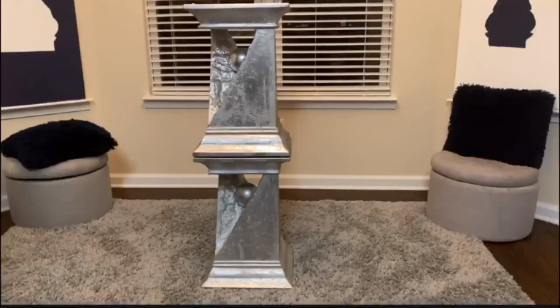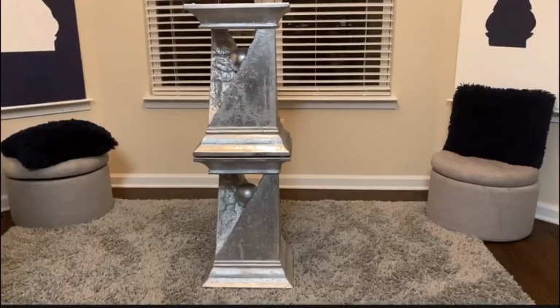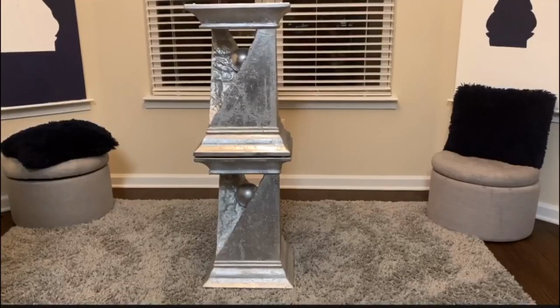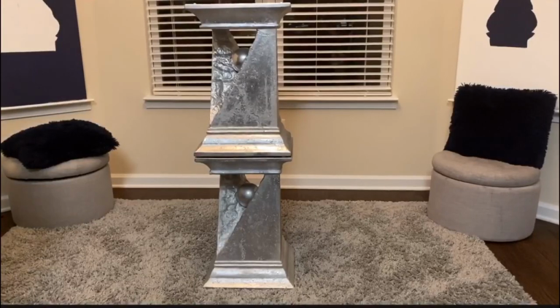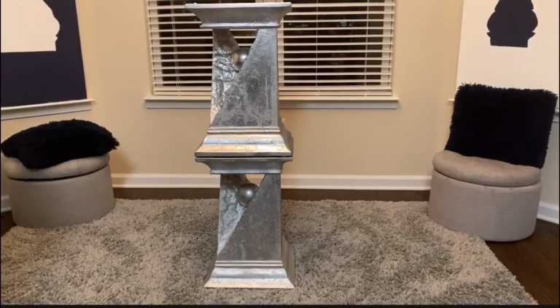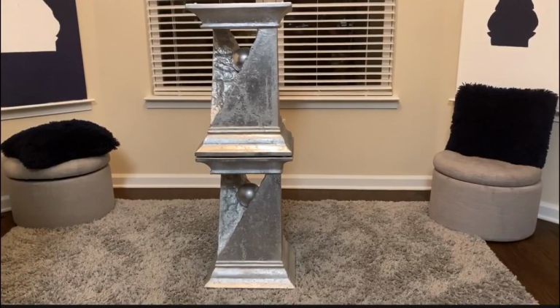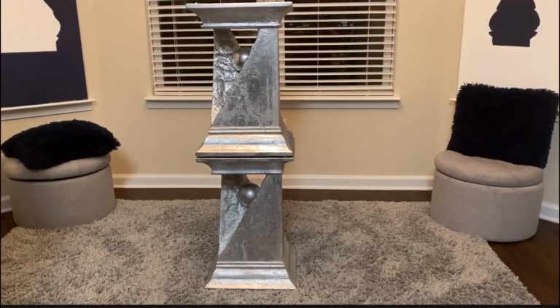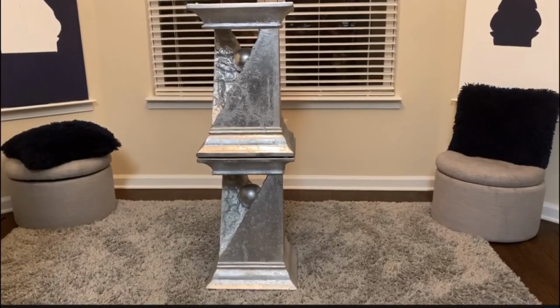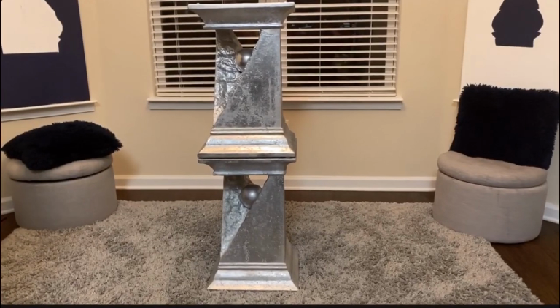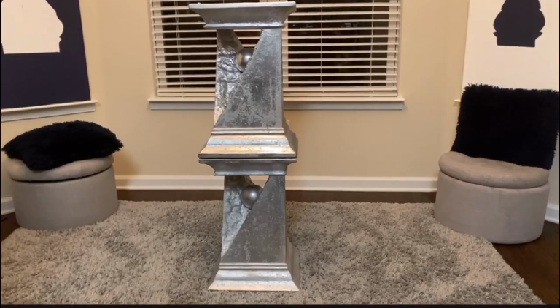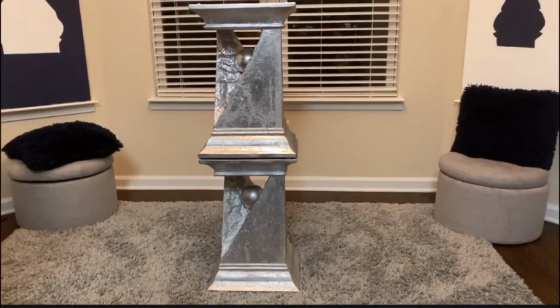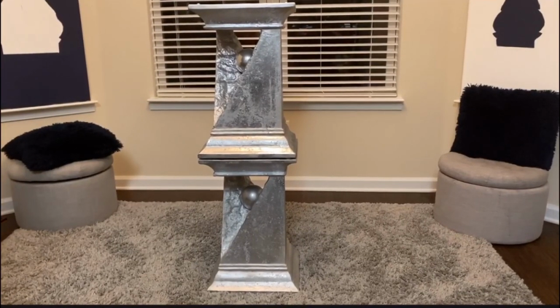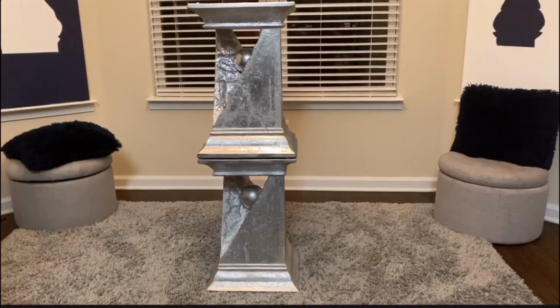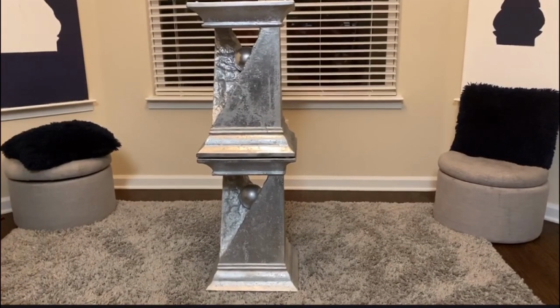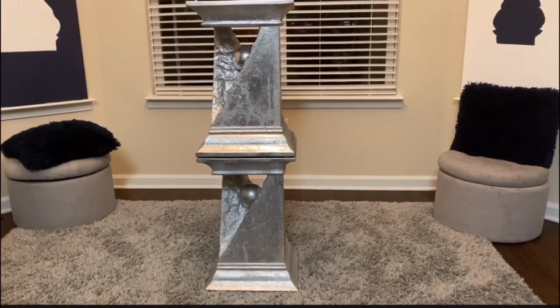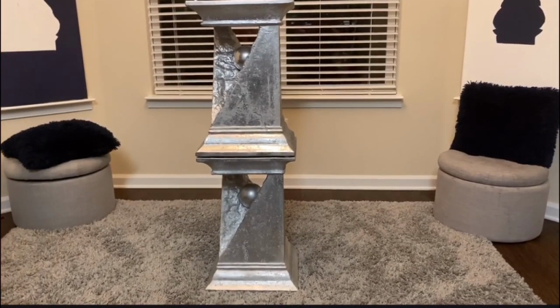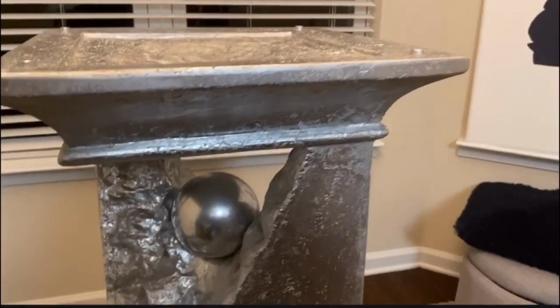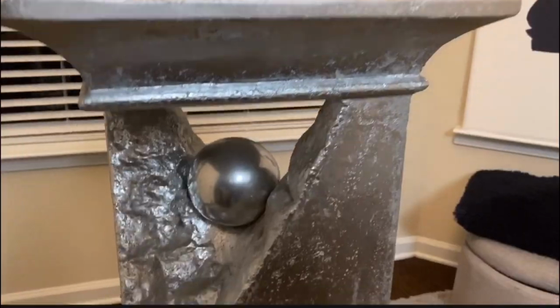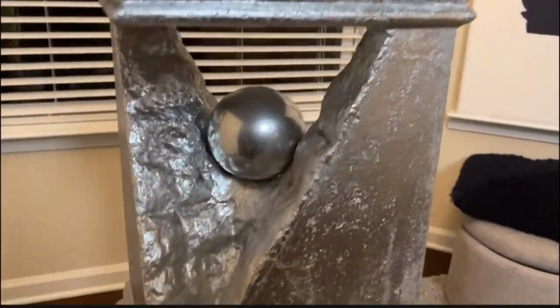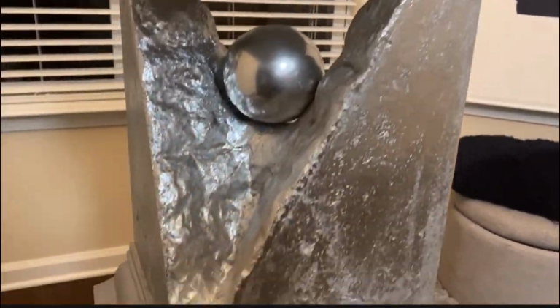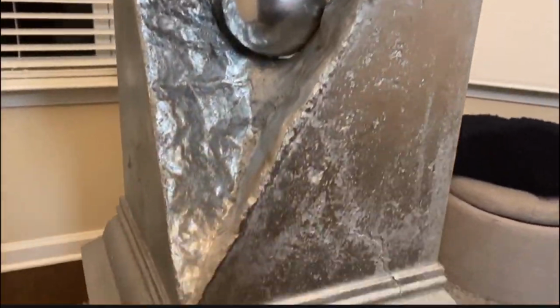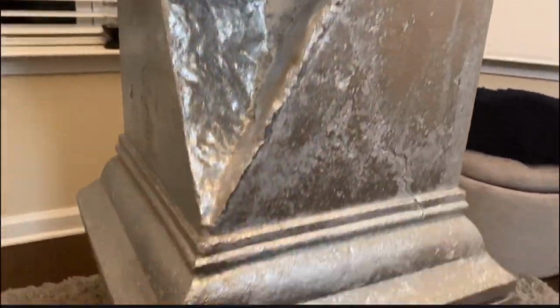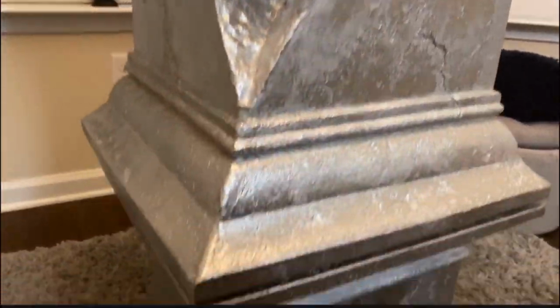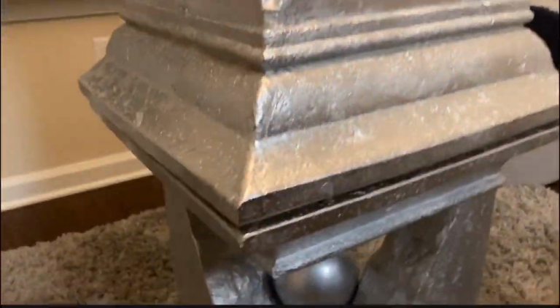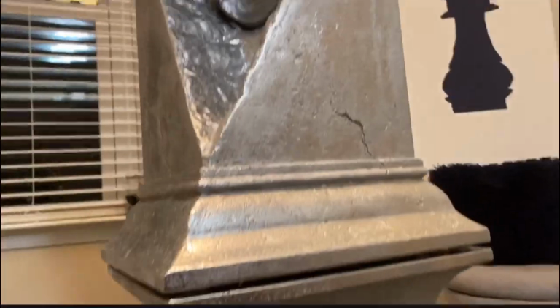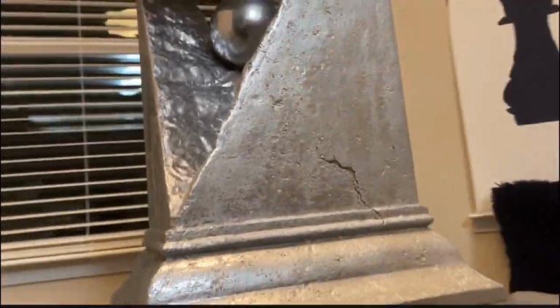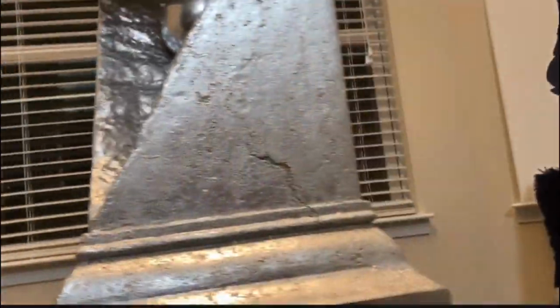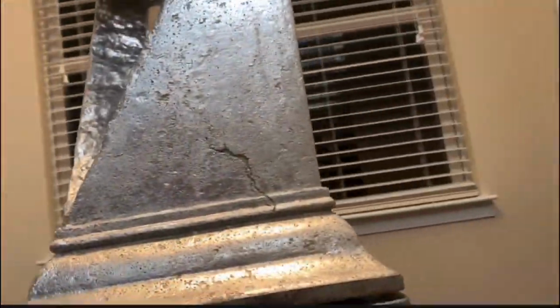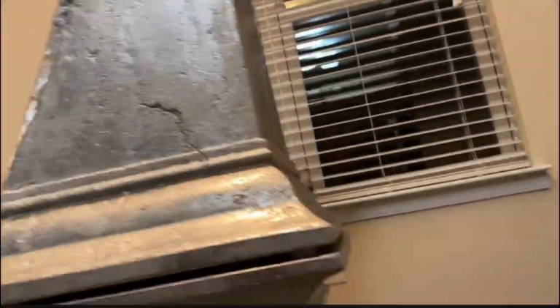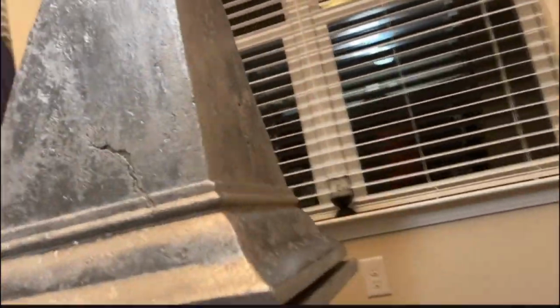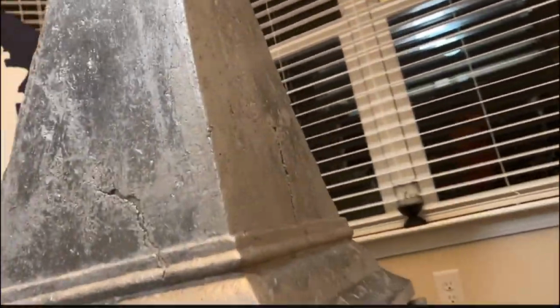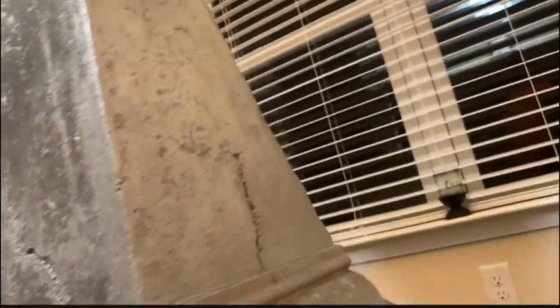Basically all I did was put E6000 glue in between them, then set it on top and put something heavy on top of it for it to dry. So this is going to be the base.